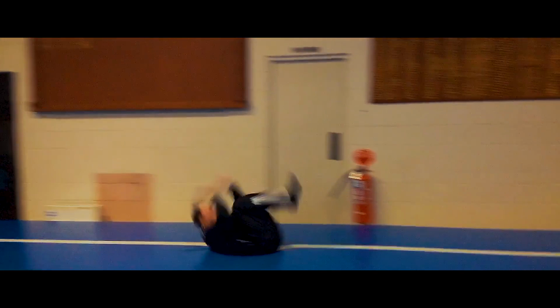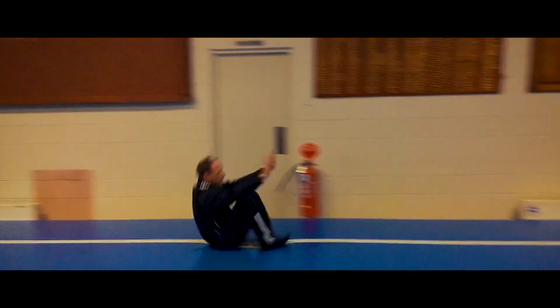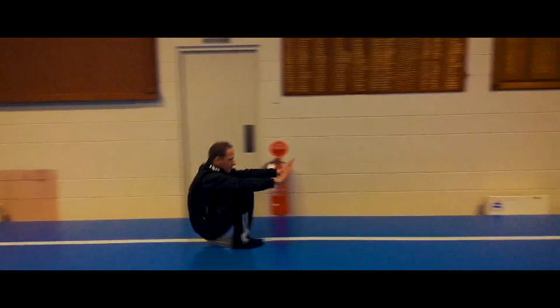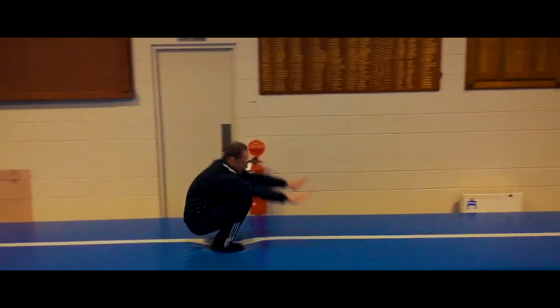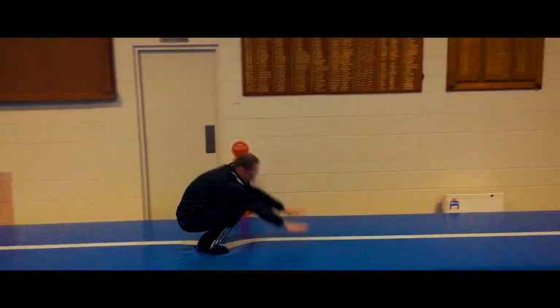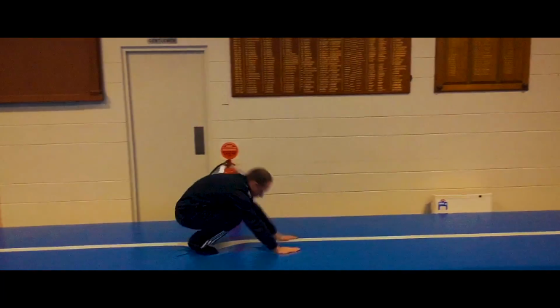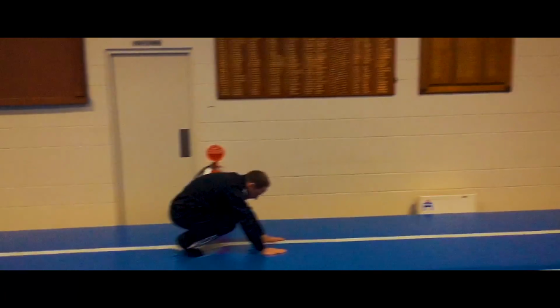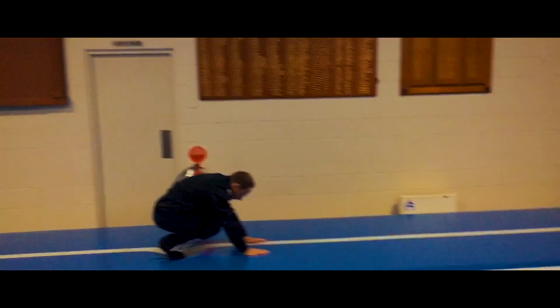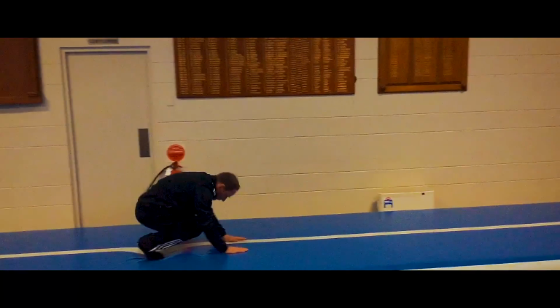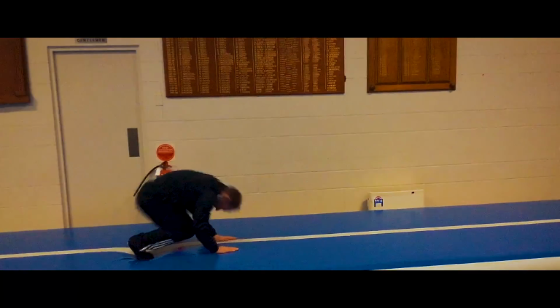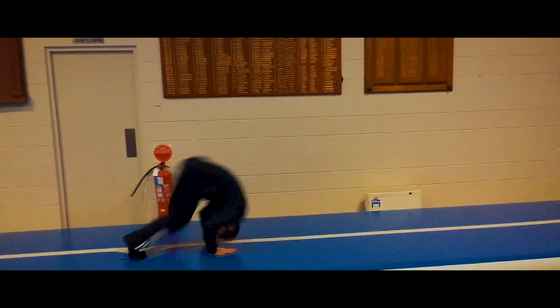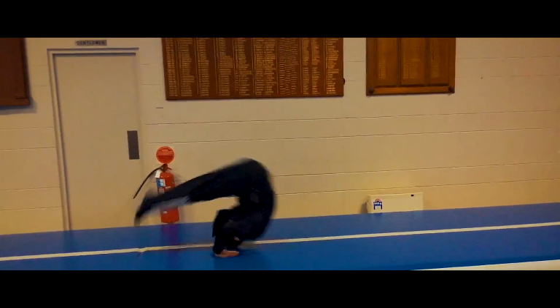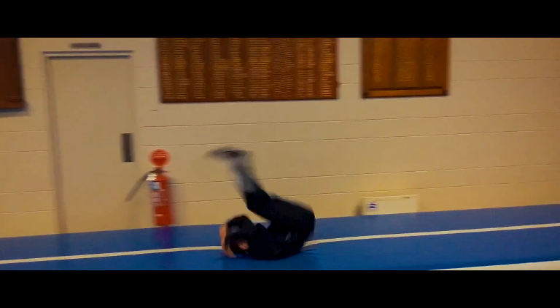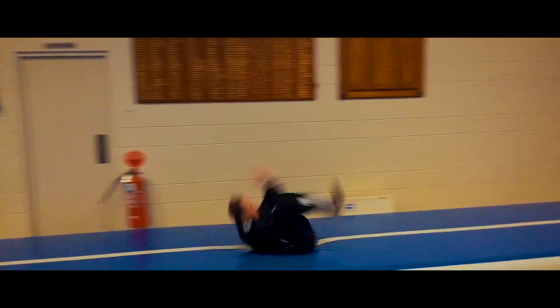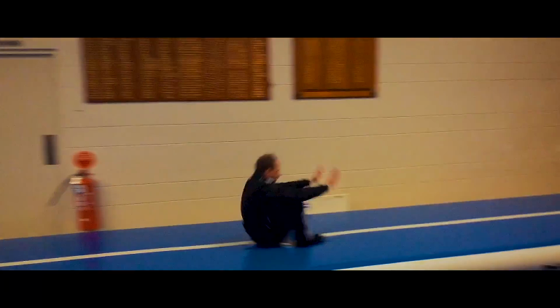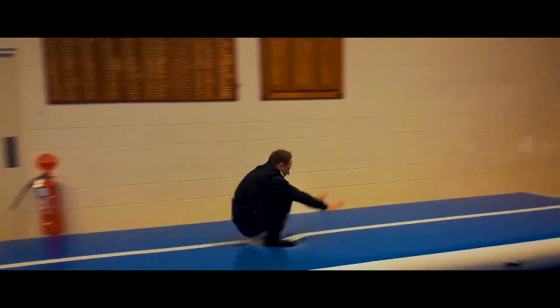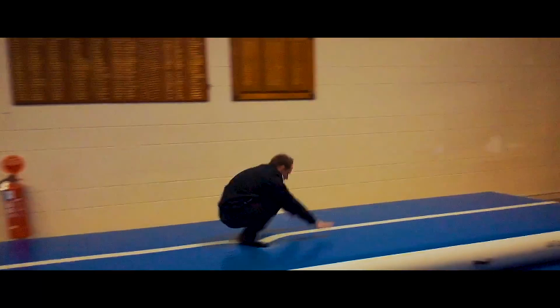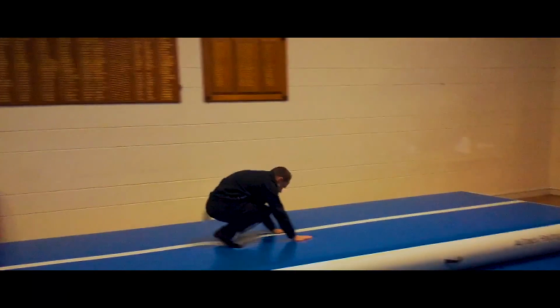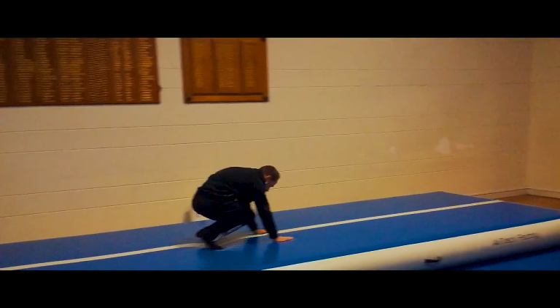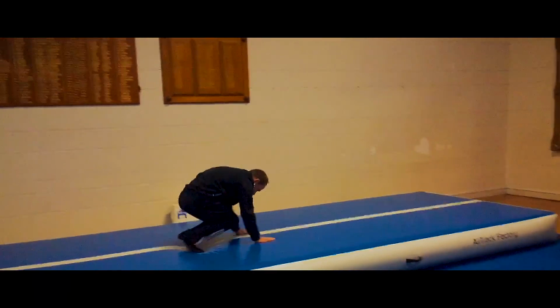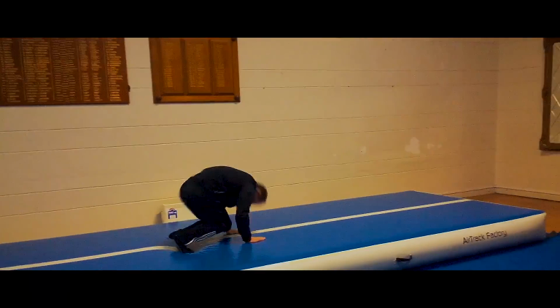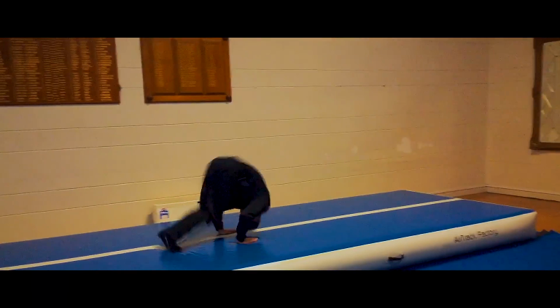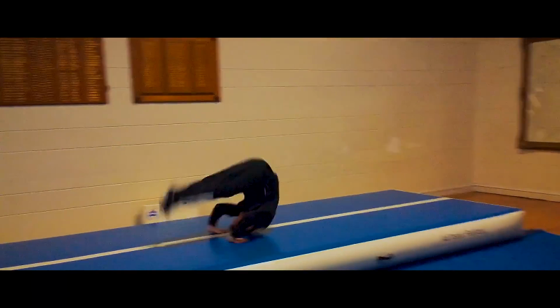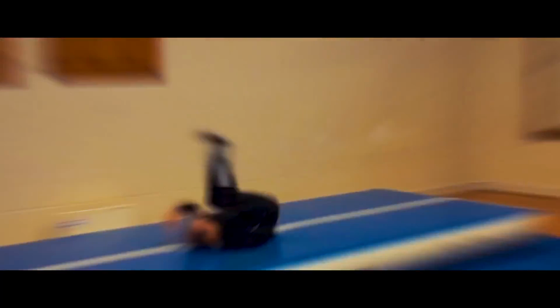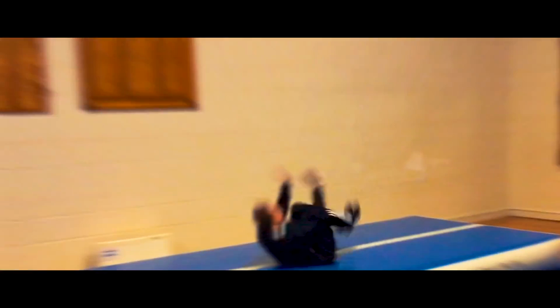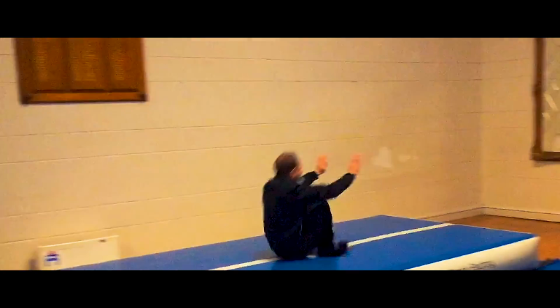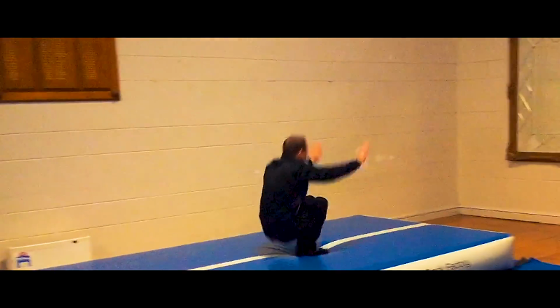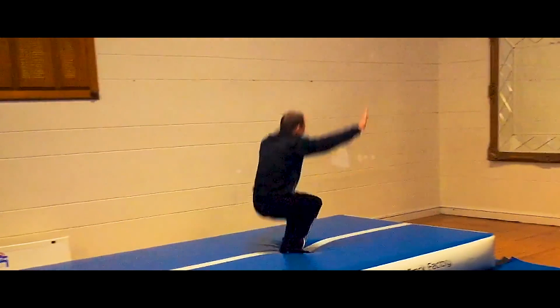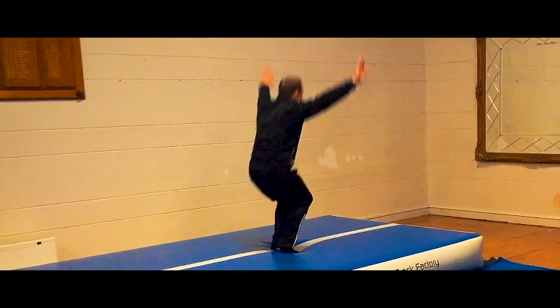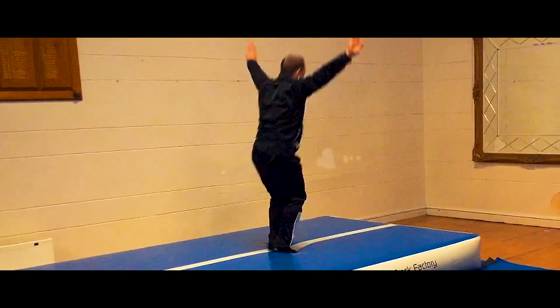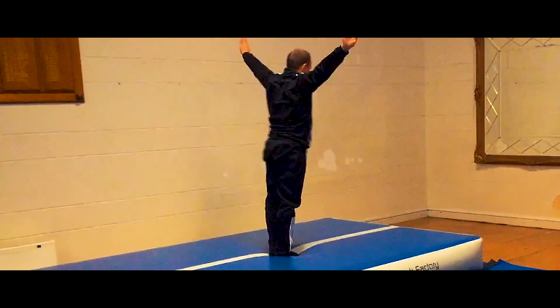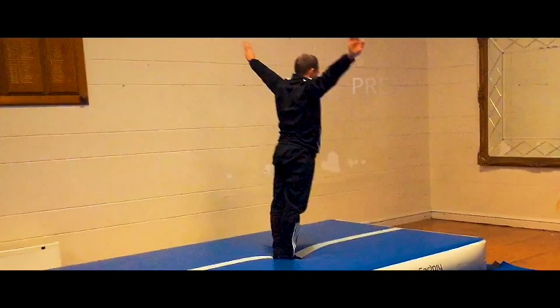At the first level you keep your hands on the floor to begin the exercise and do not stand up in between.